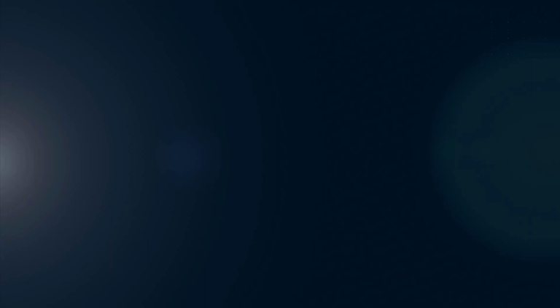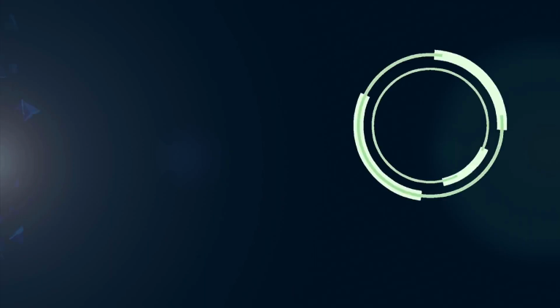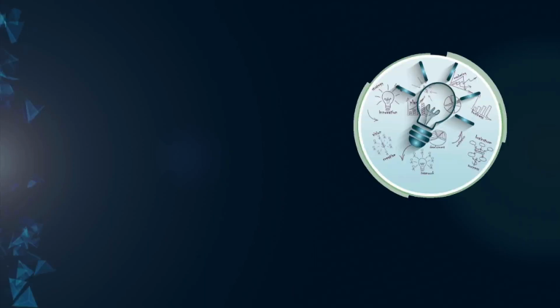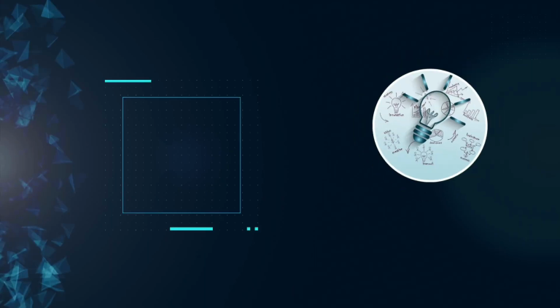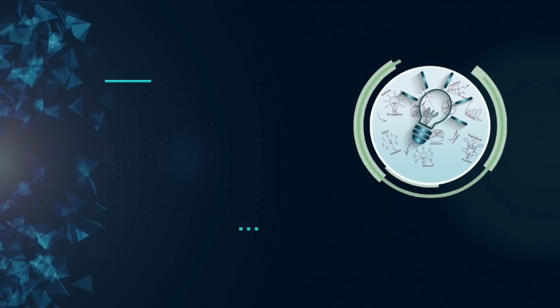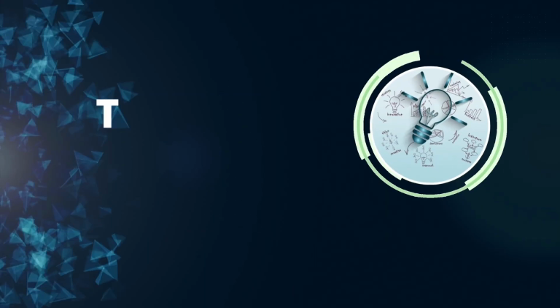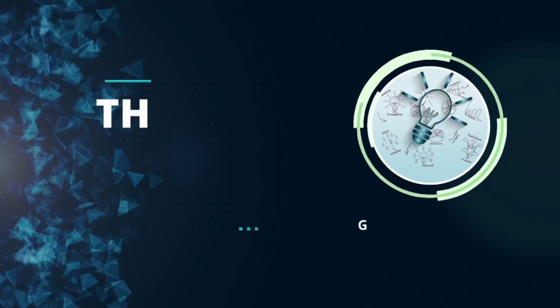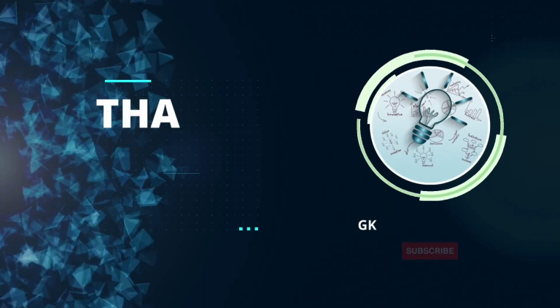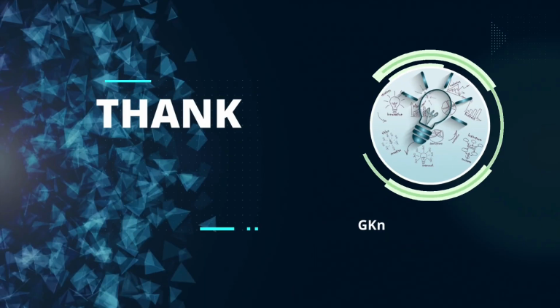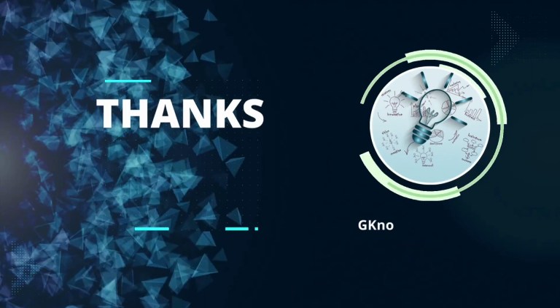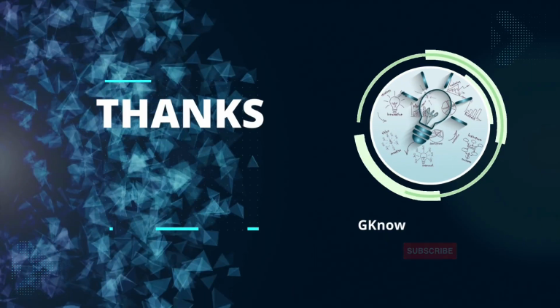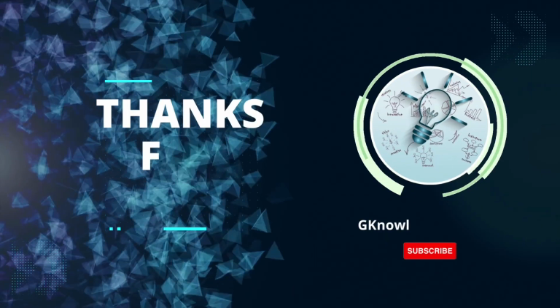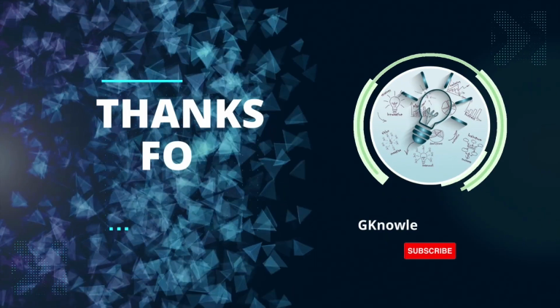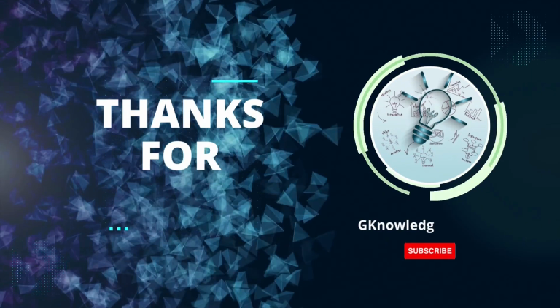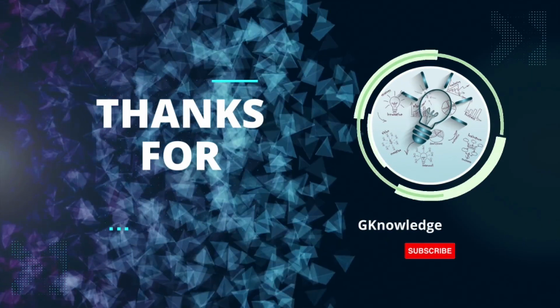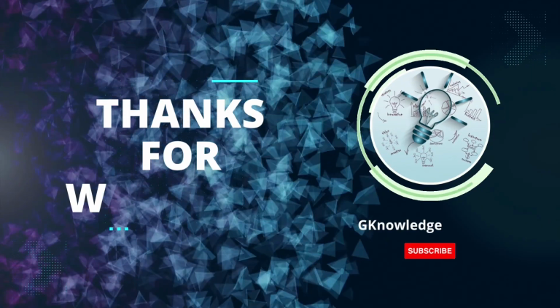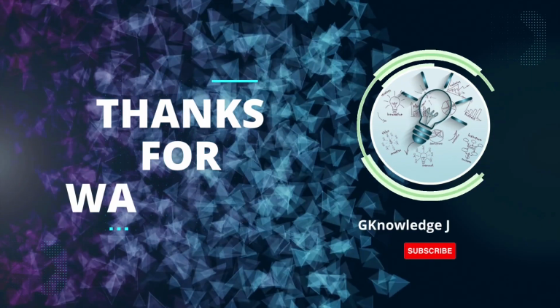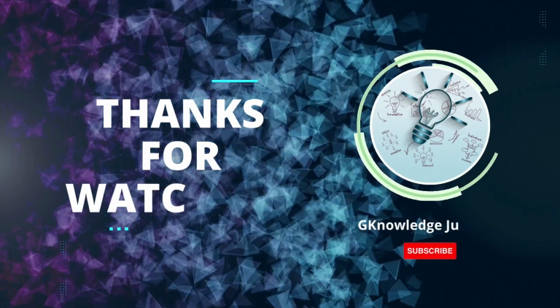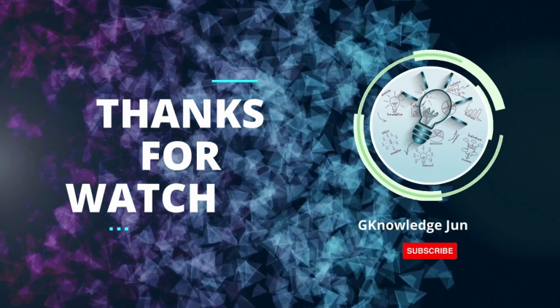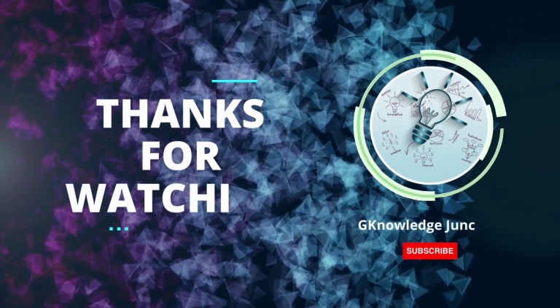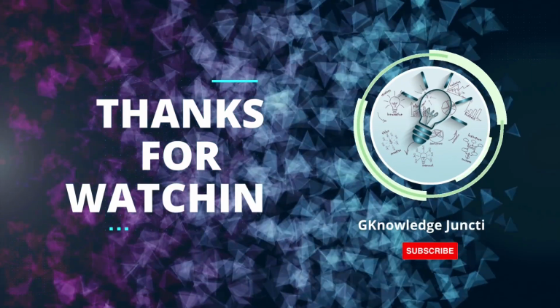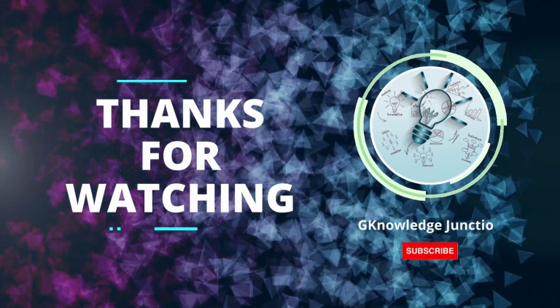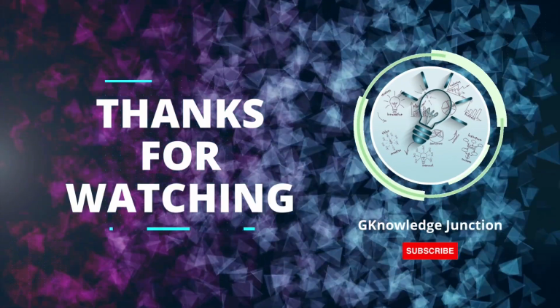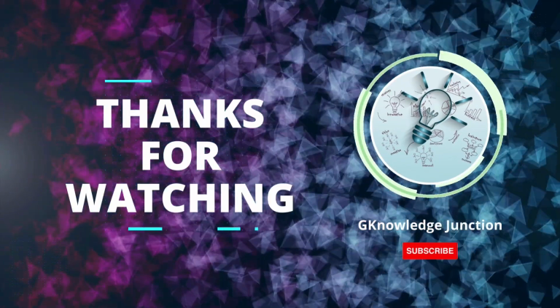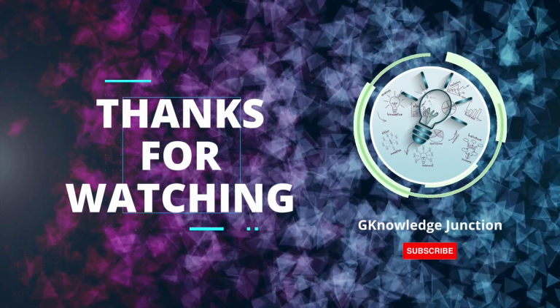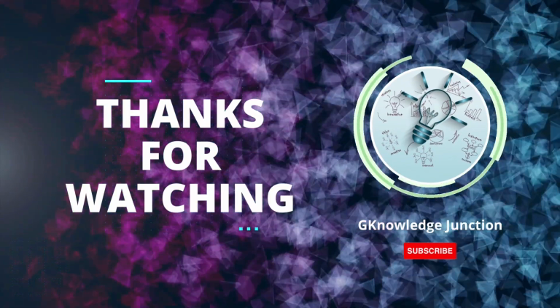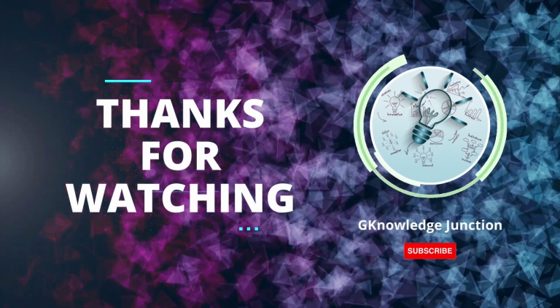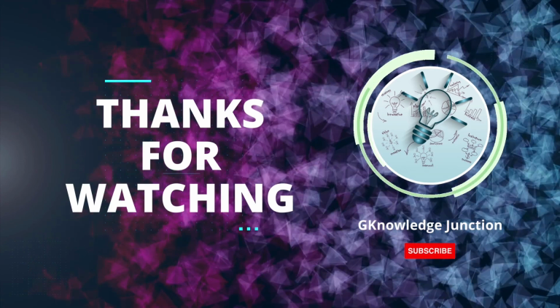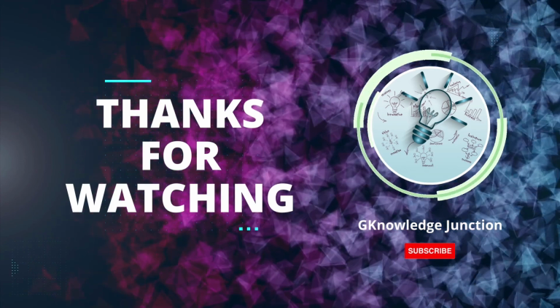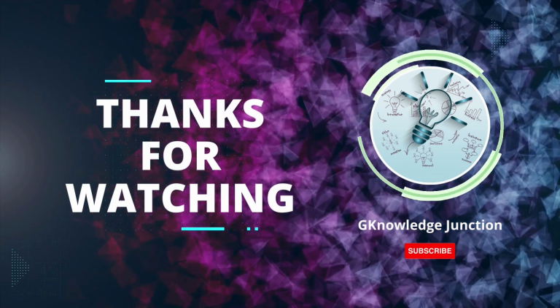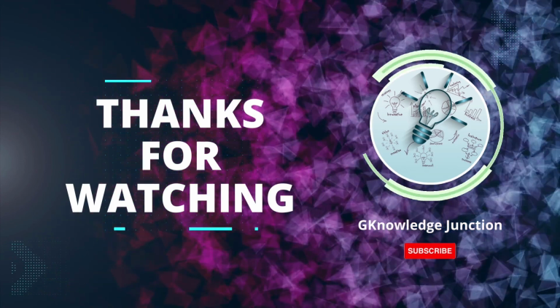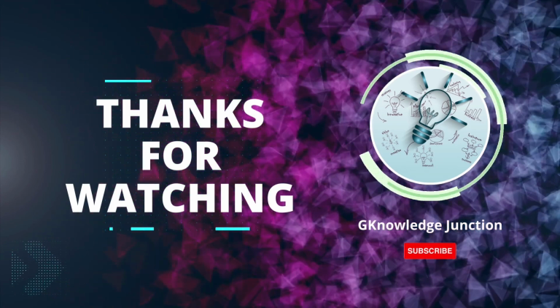Before we go, thank you for being a part of the G-Knowledge Junction community. Until next time, take care and have an amazing day.